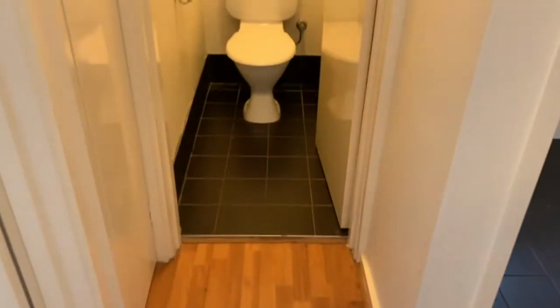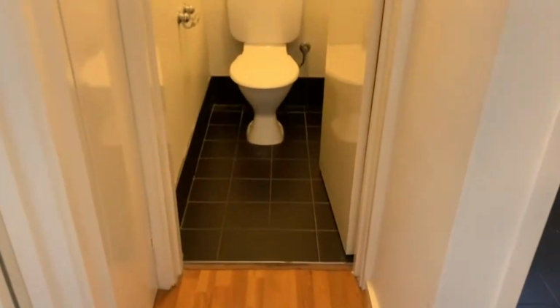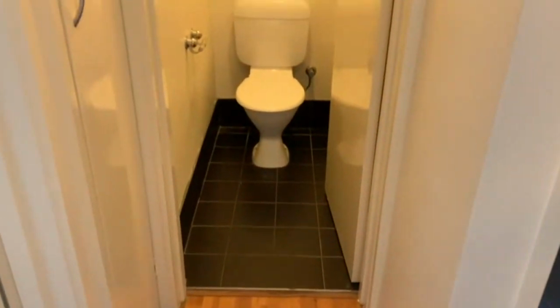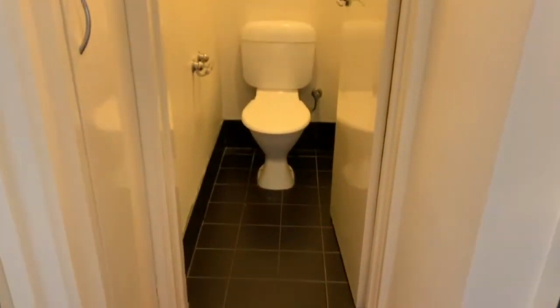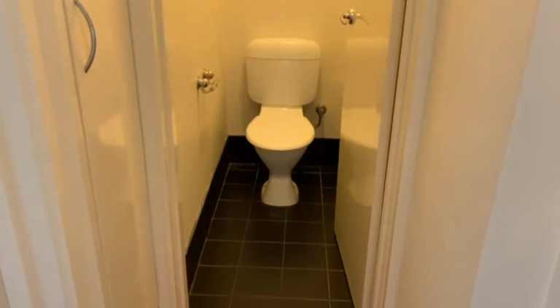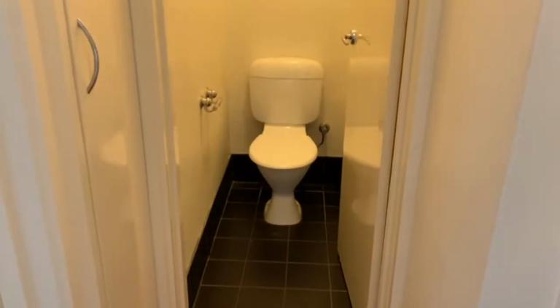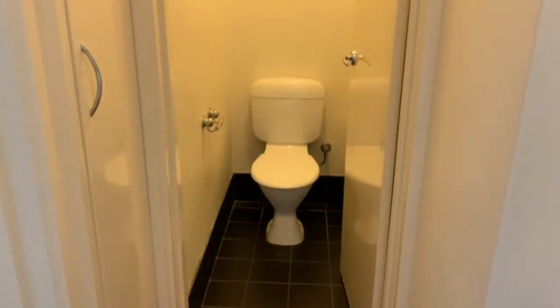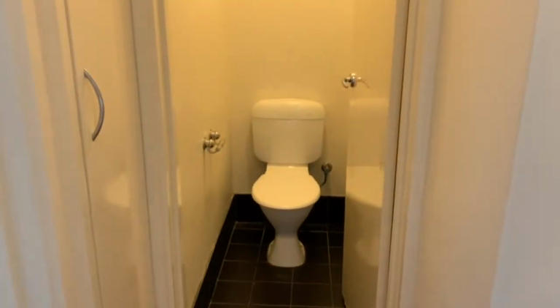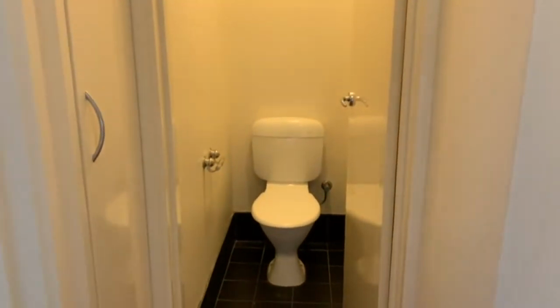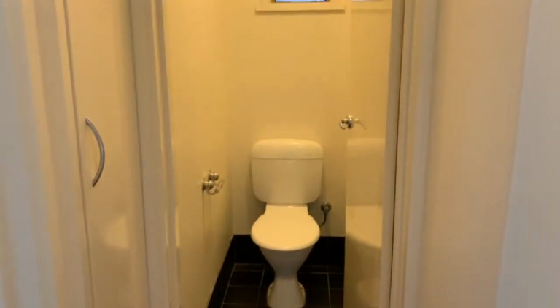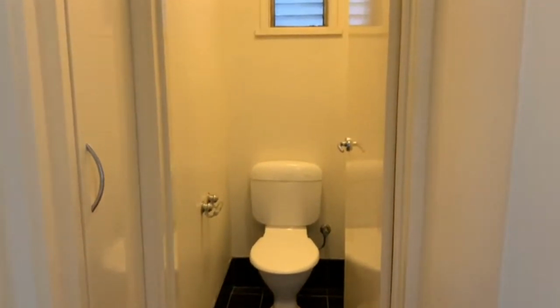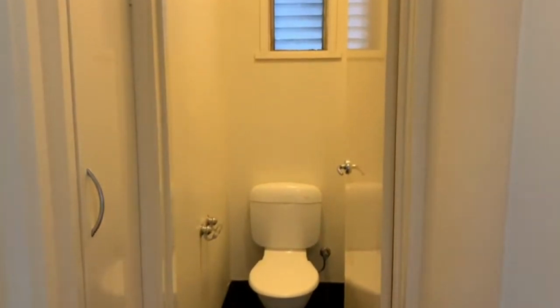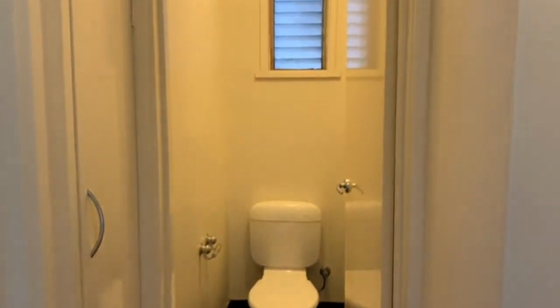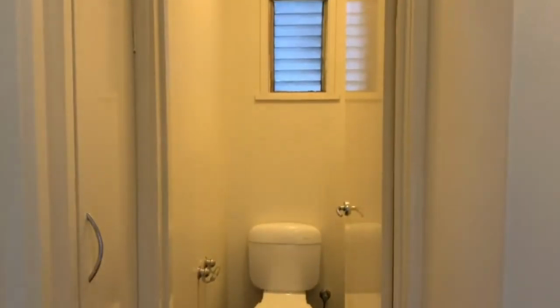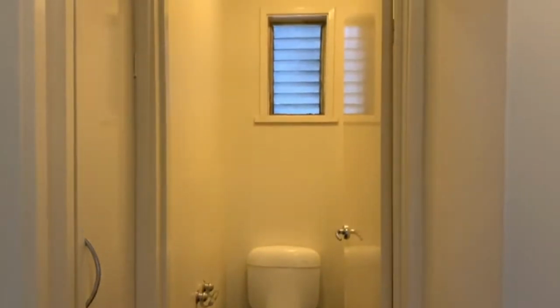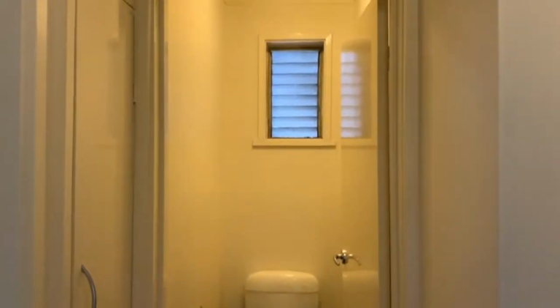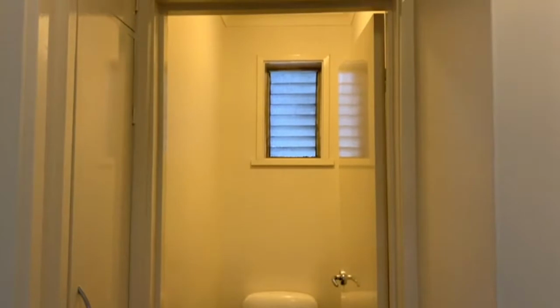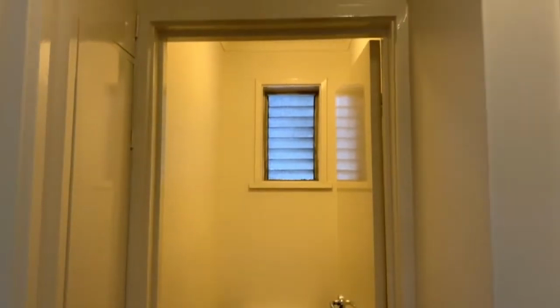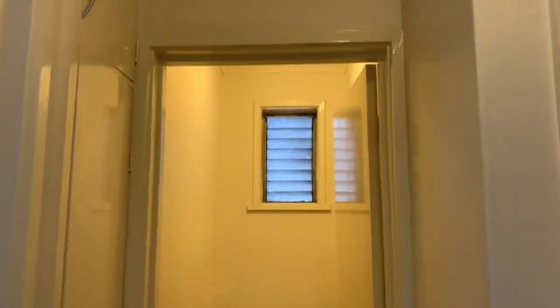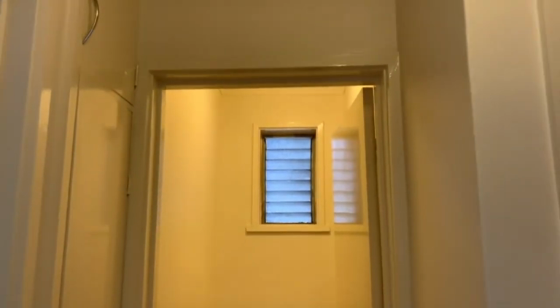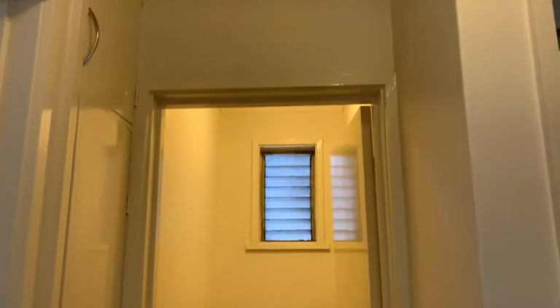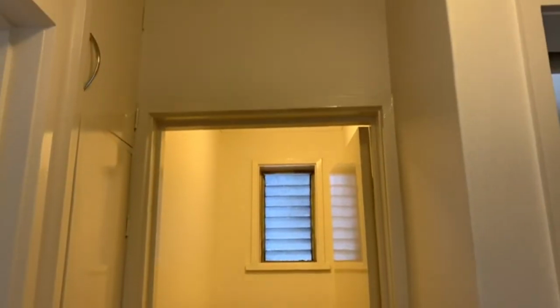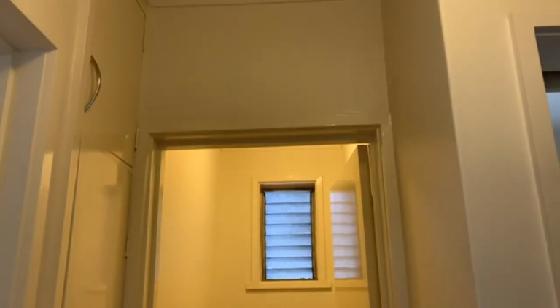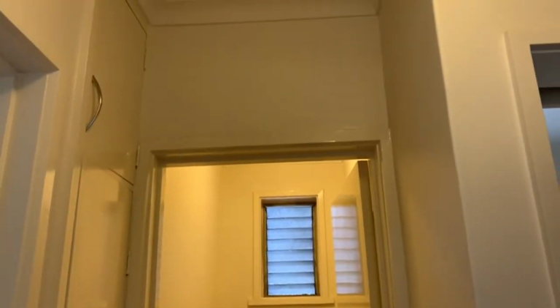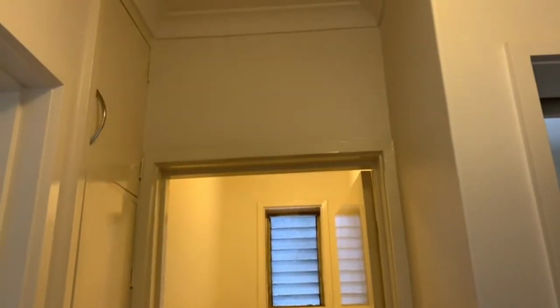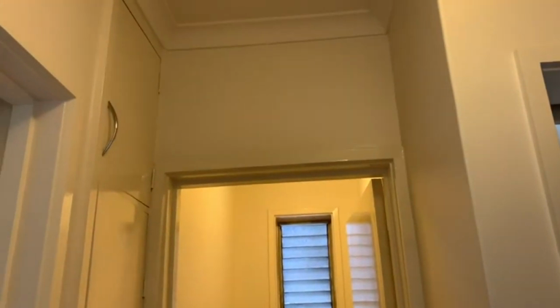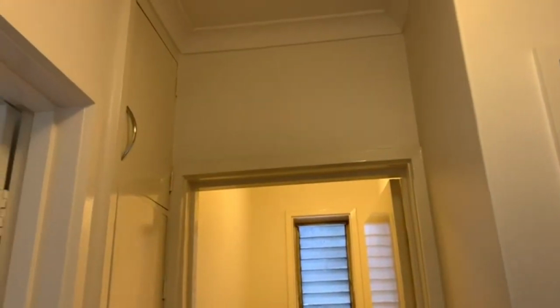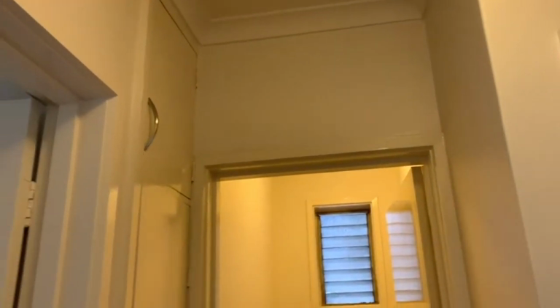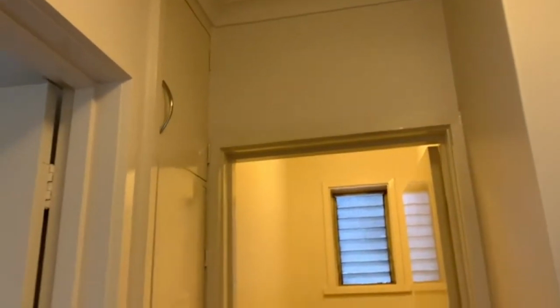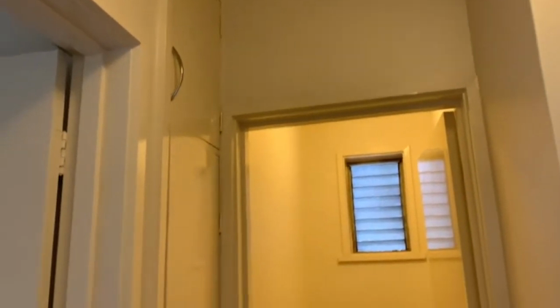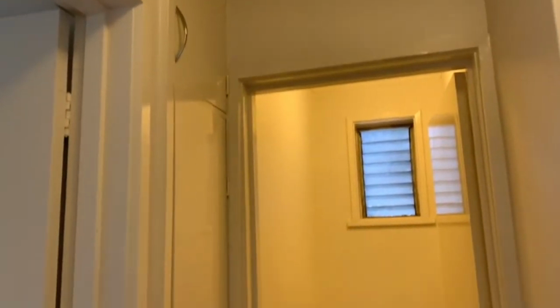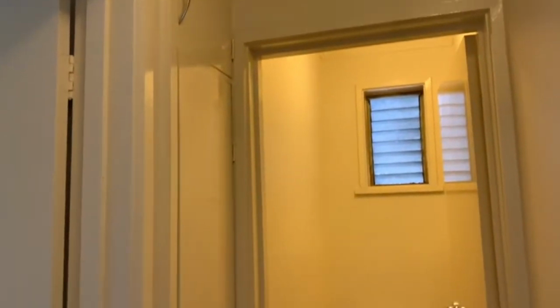There's a separate toilet from the bathroom. We also have another storage cupboard here in this hallway.